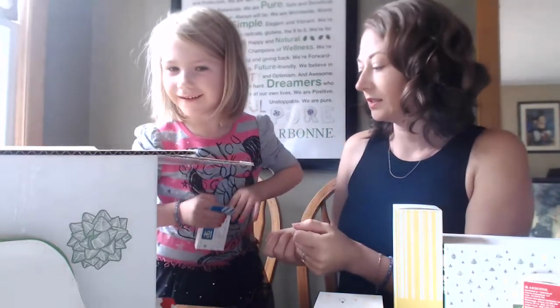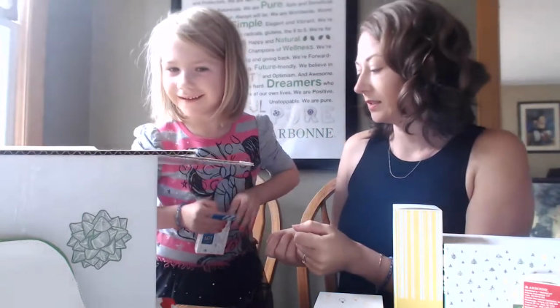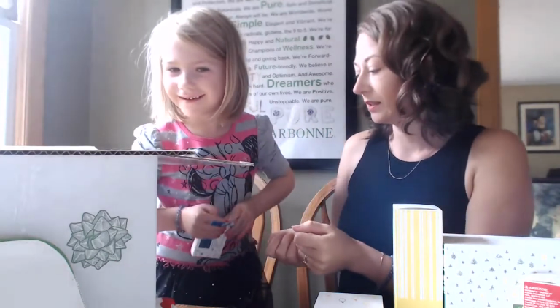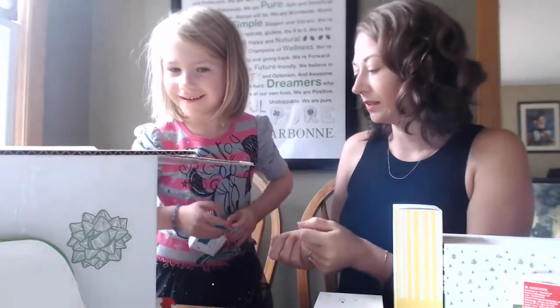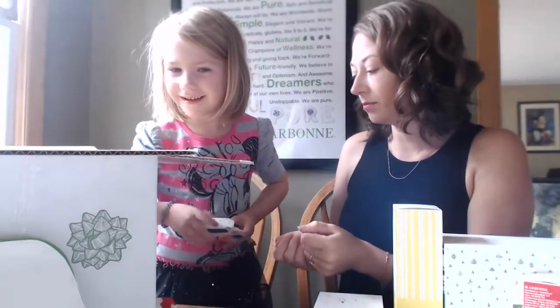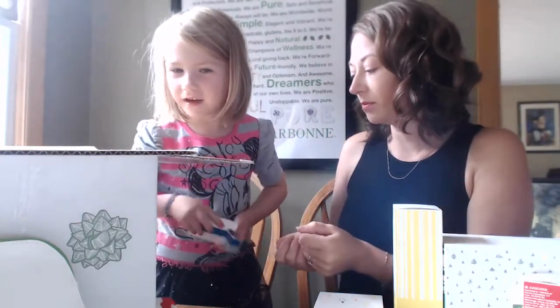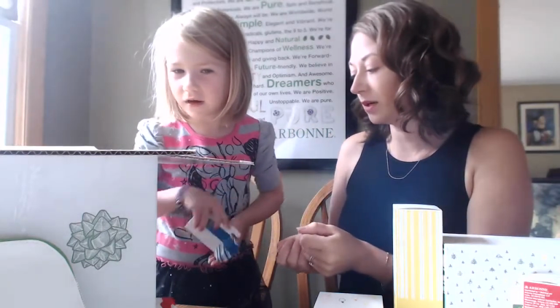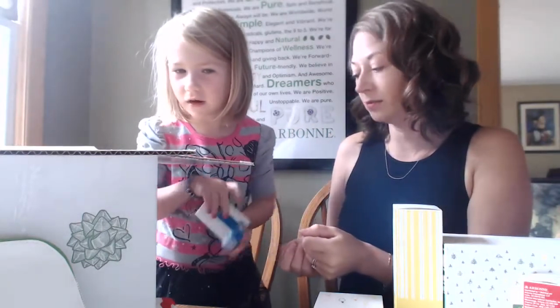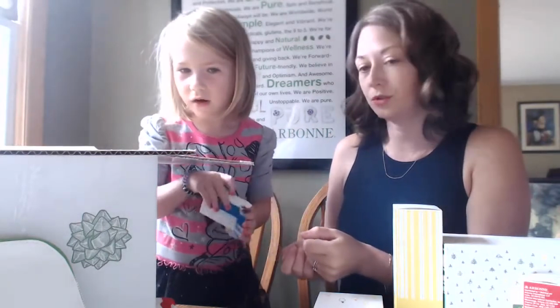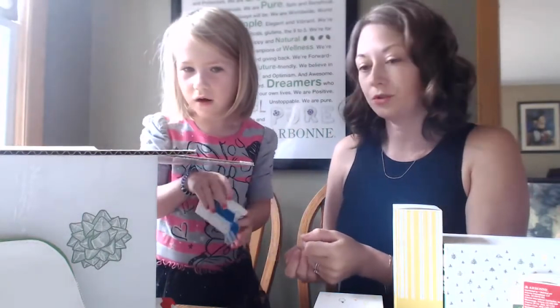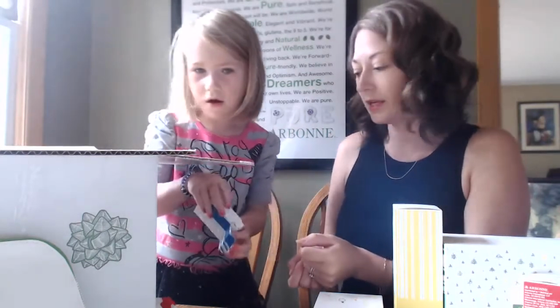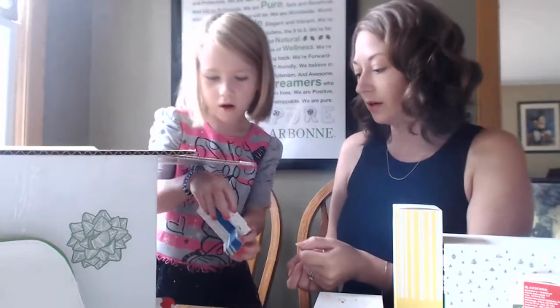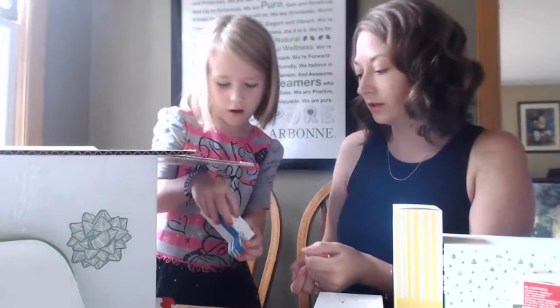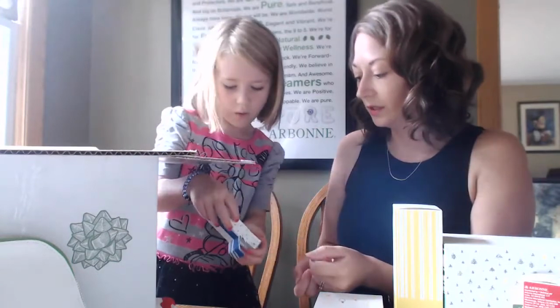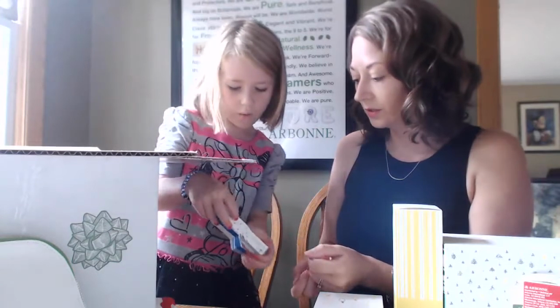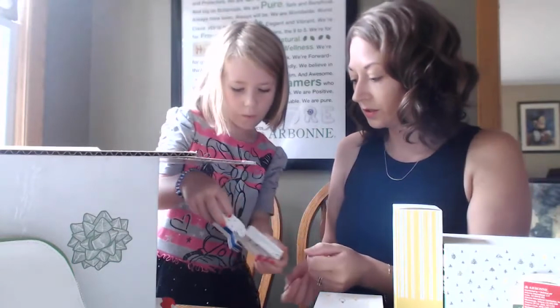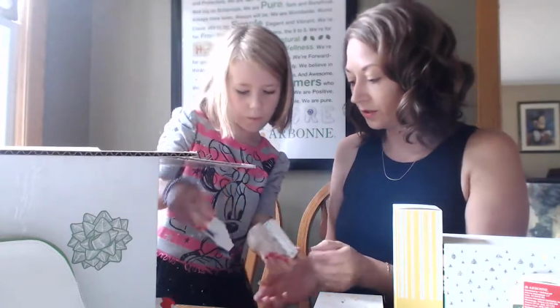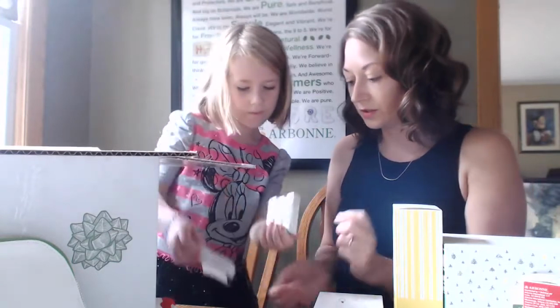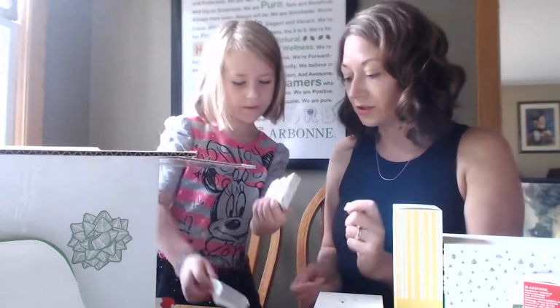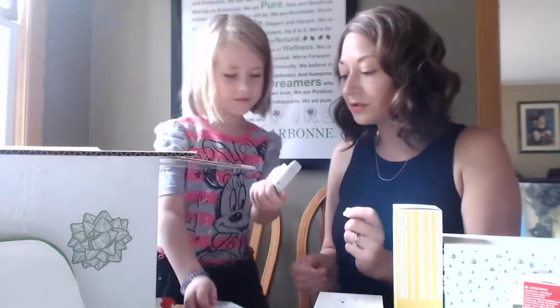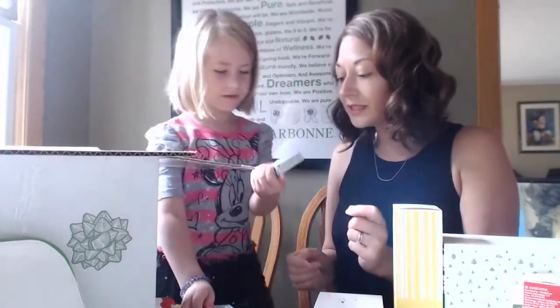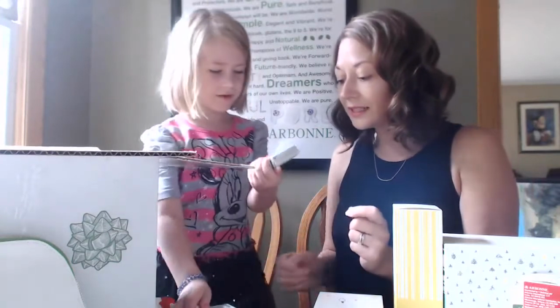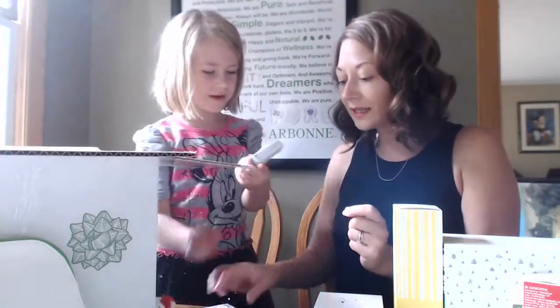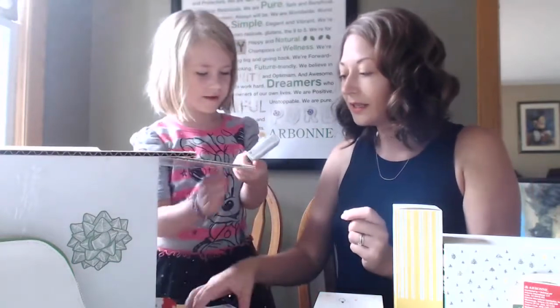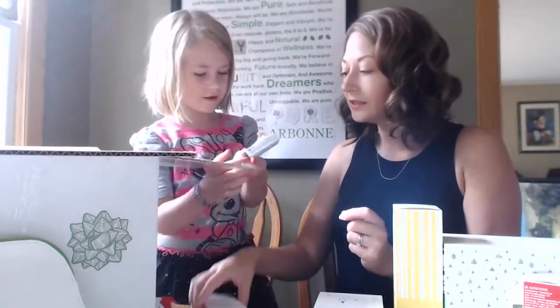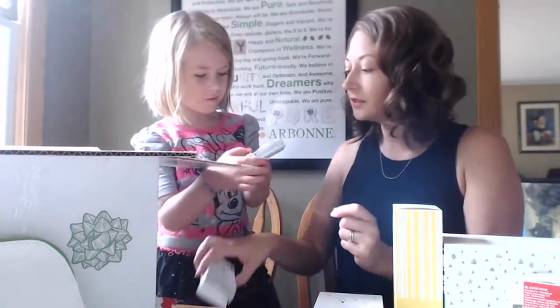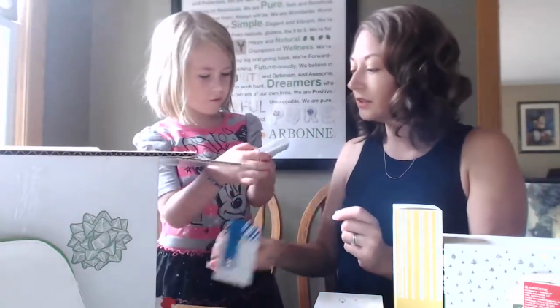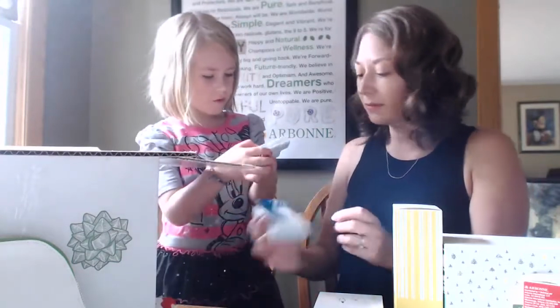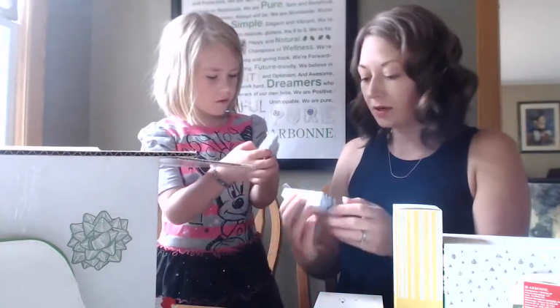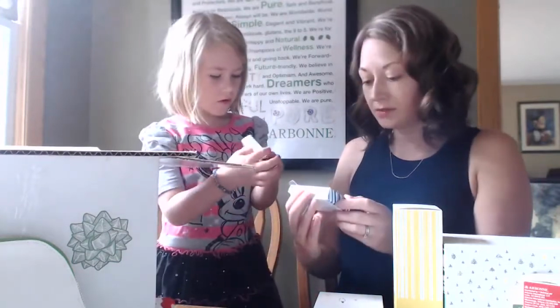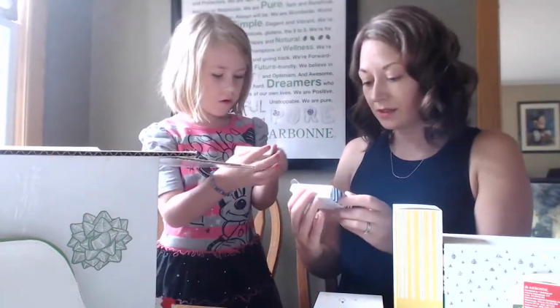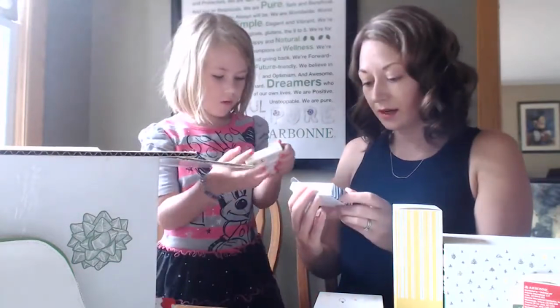It's the lip balm trio — there are three little lip balms in there.